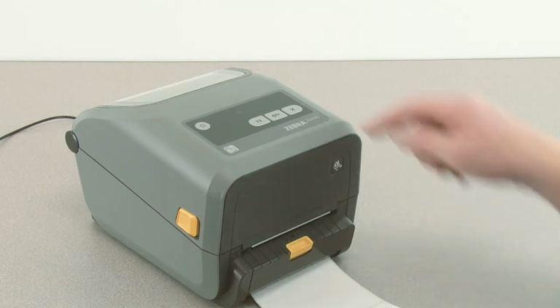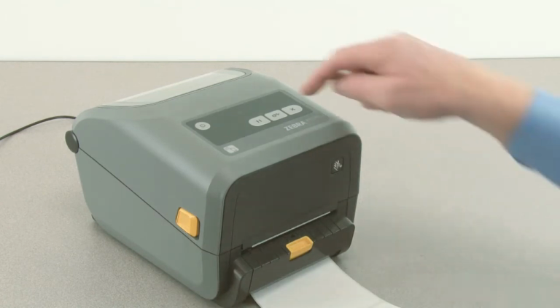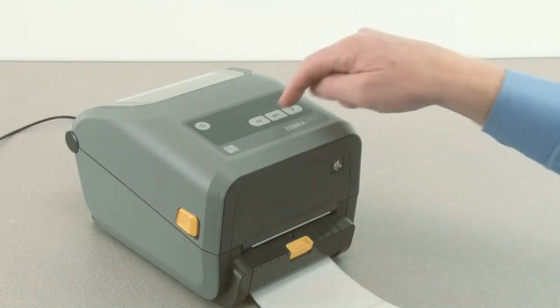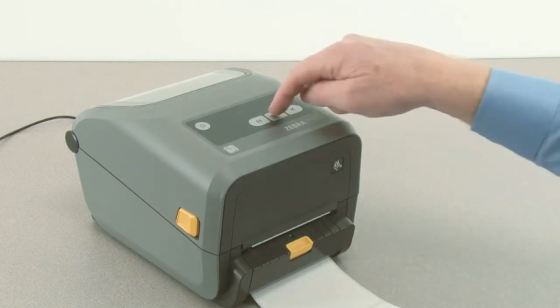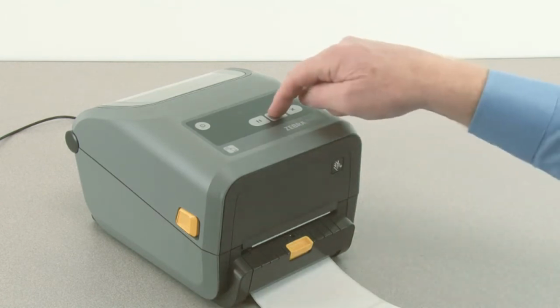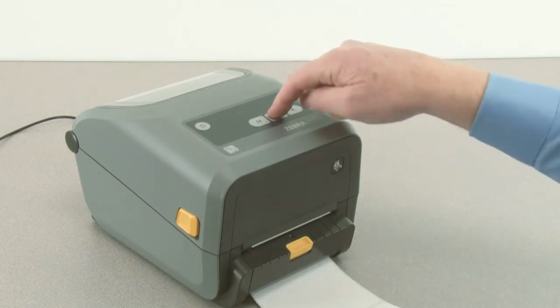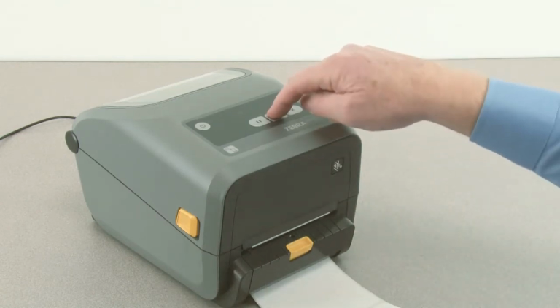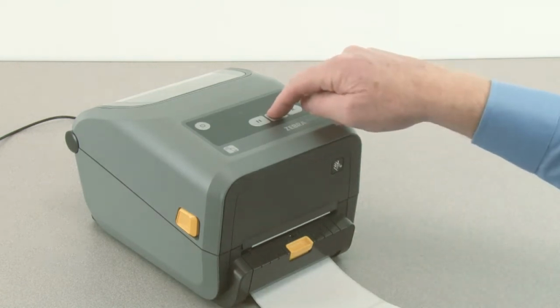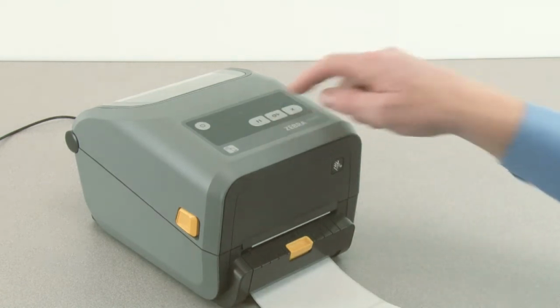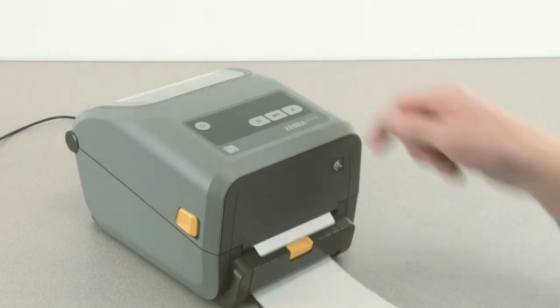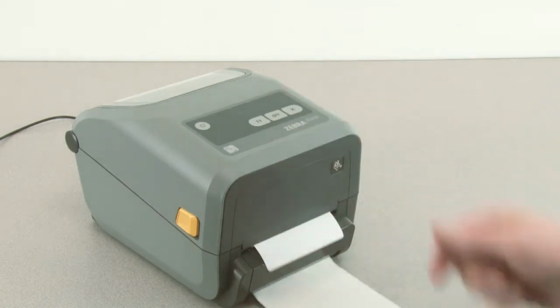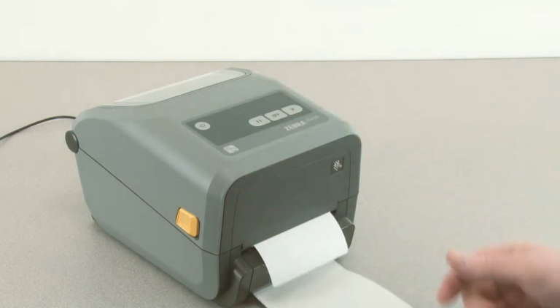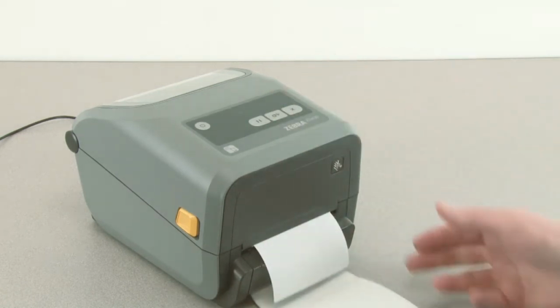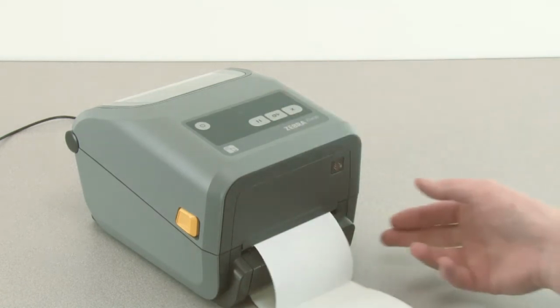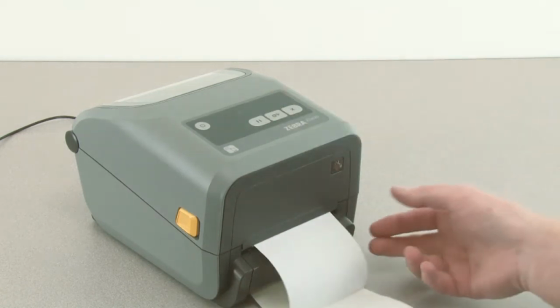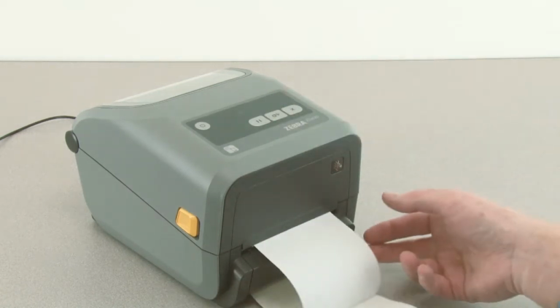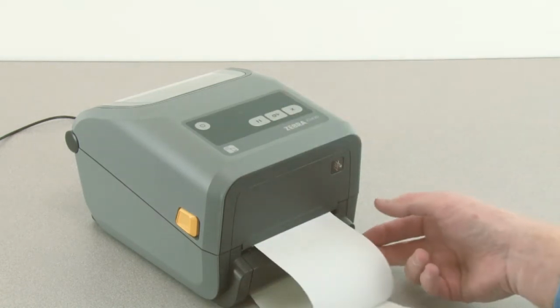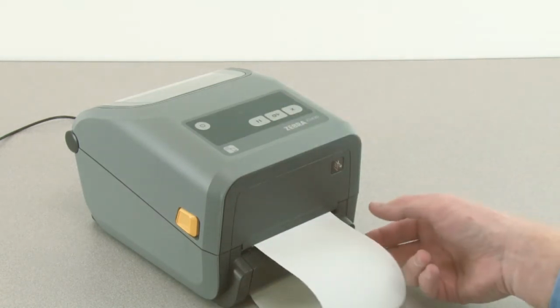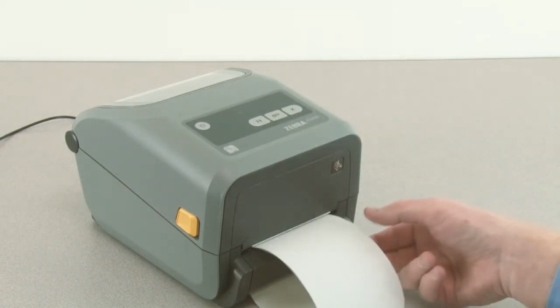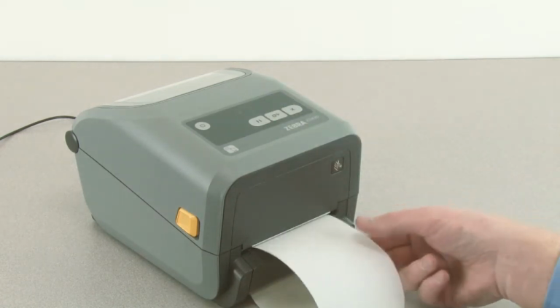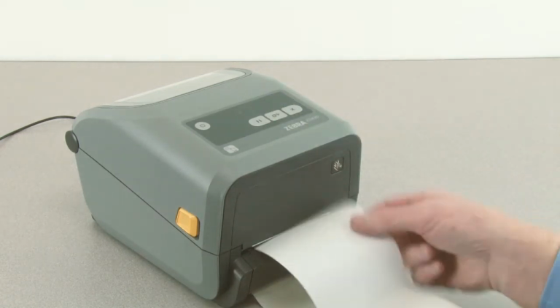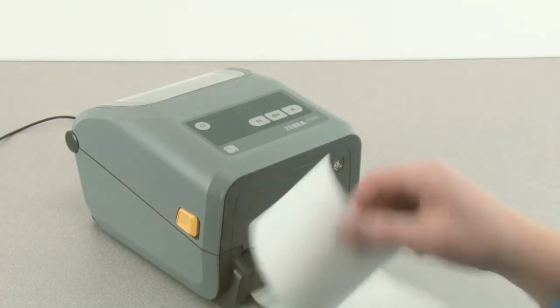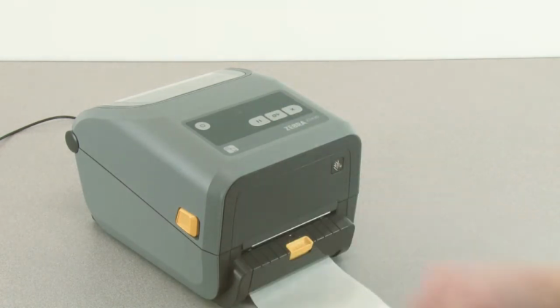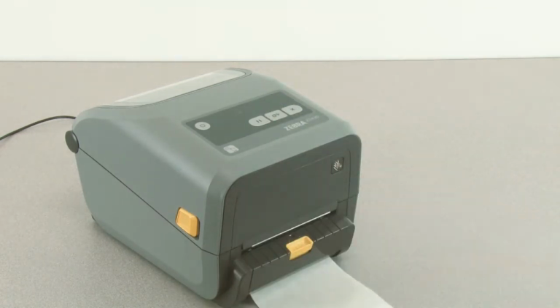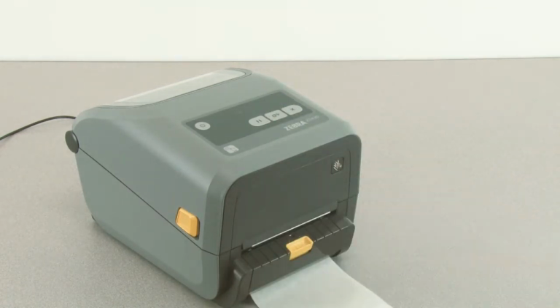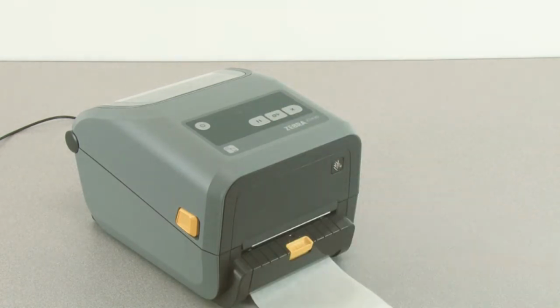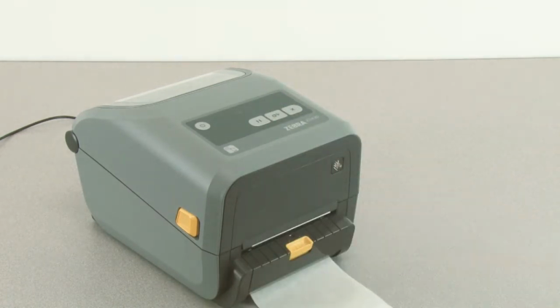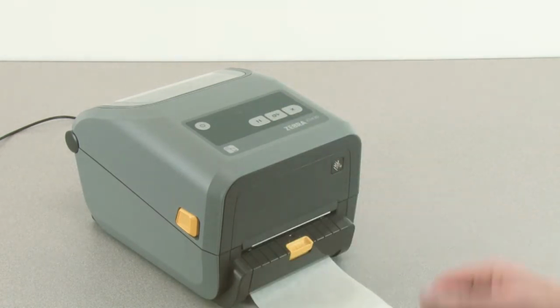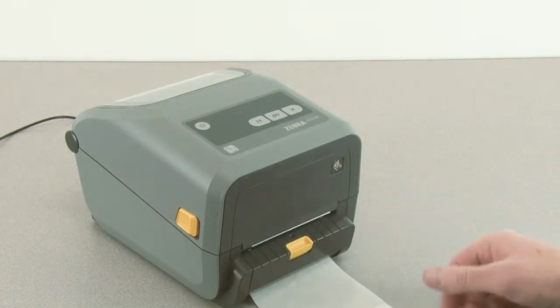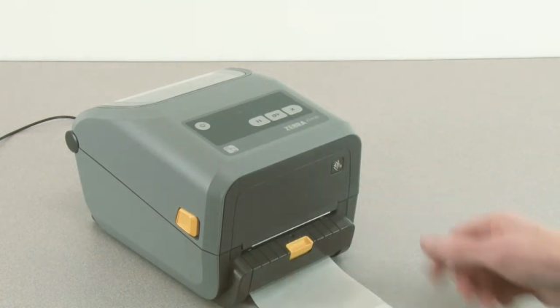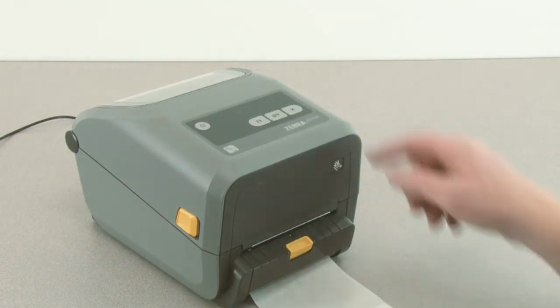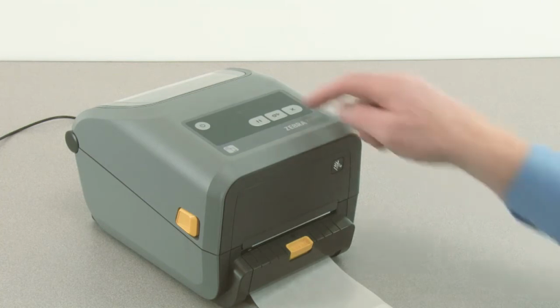When ready, press the feed button to verify proper operation.